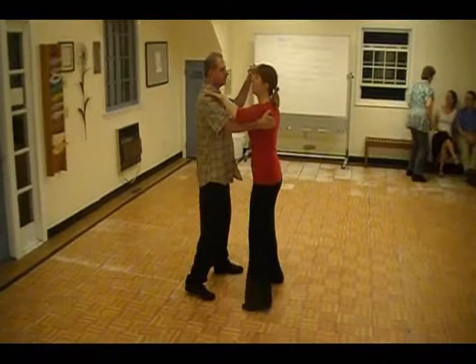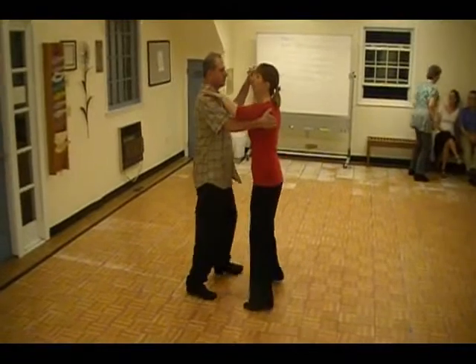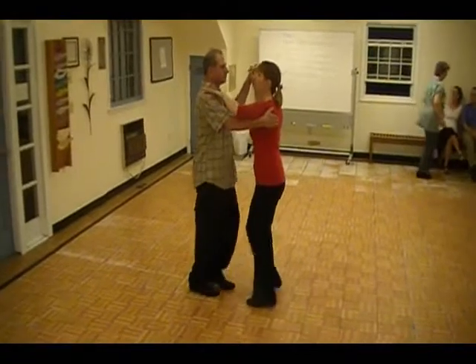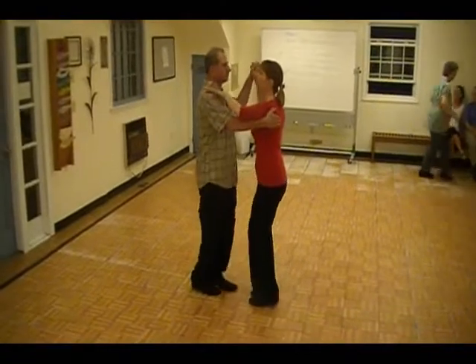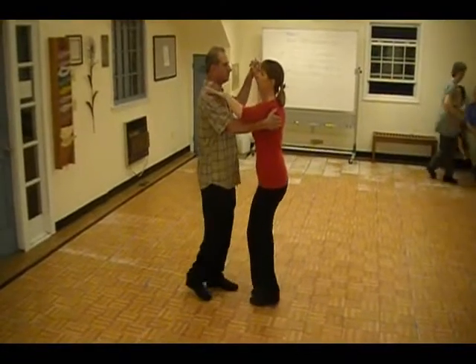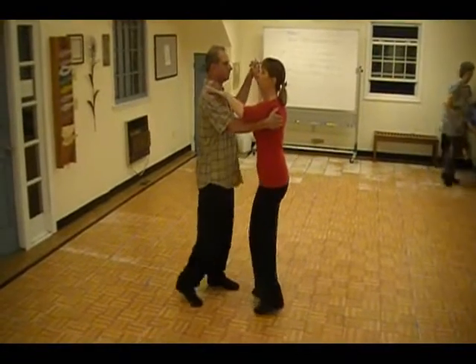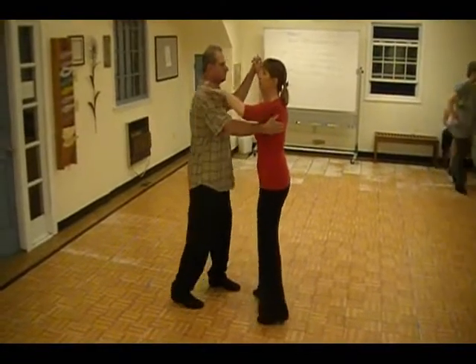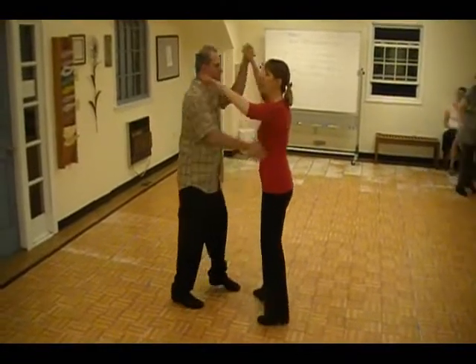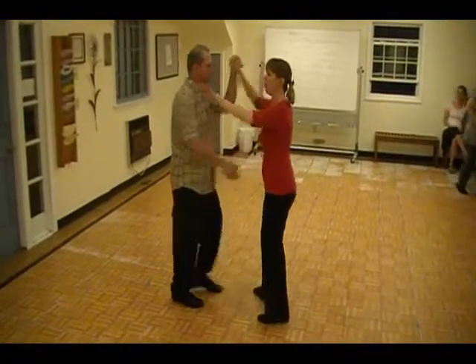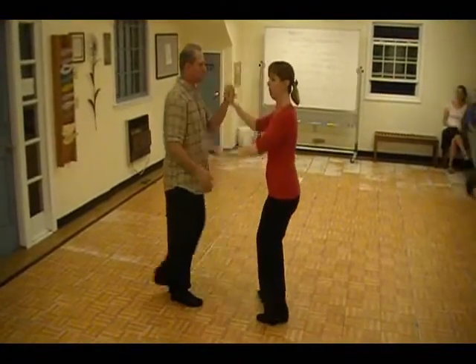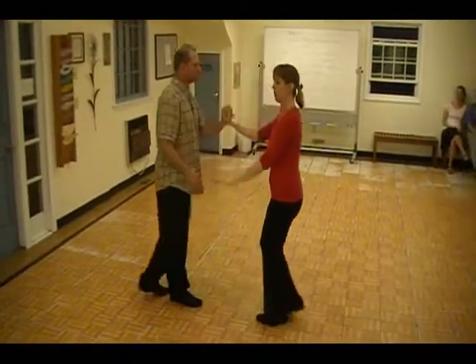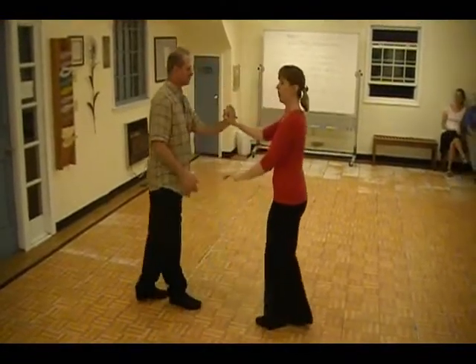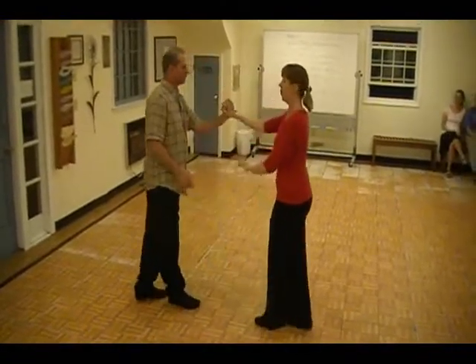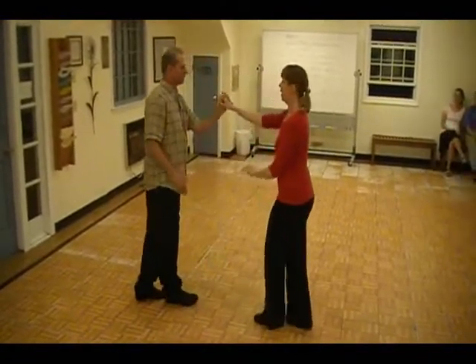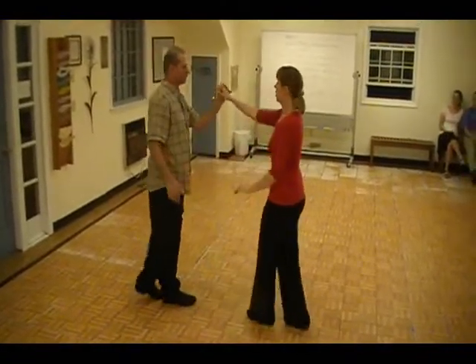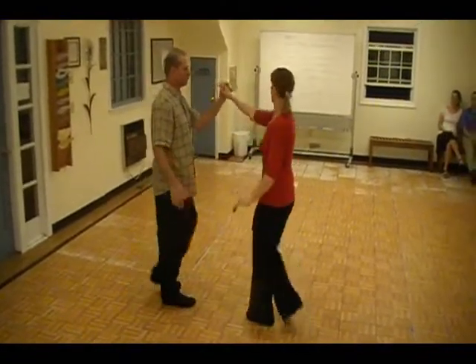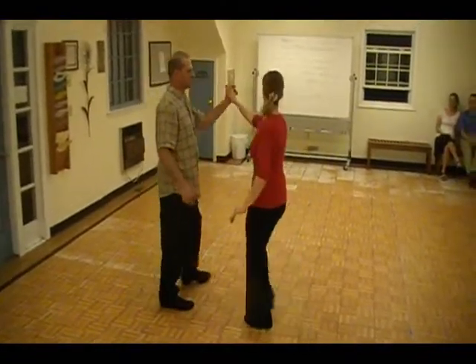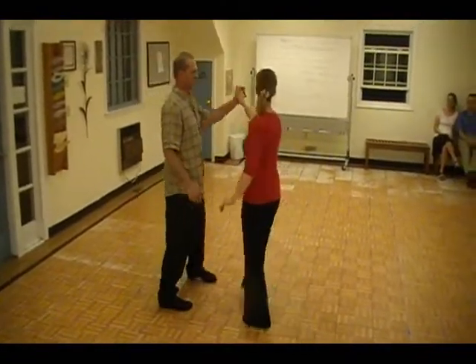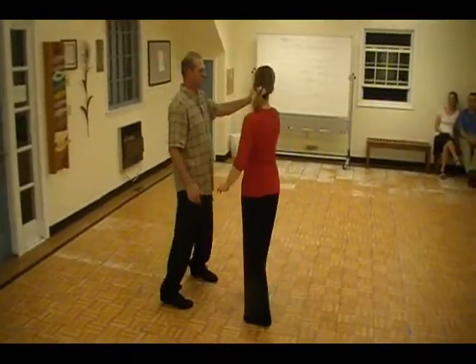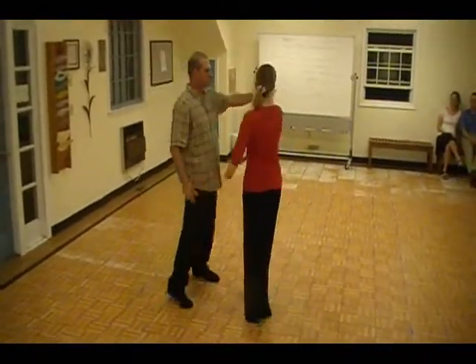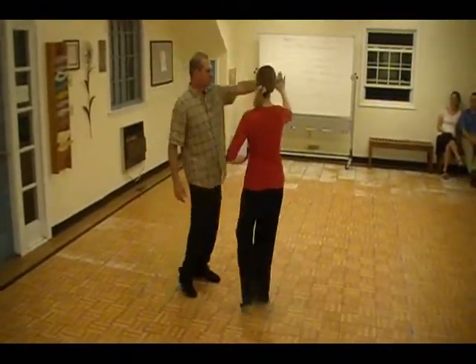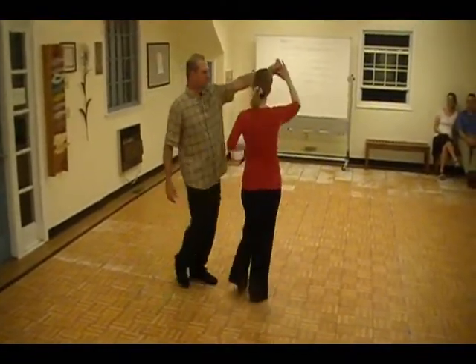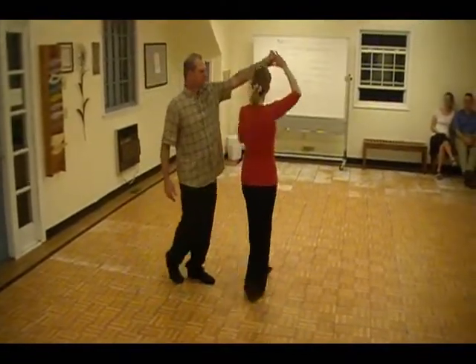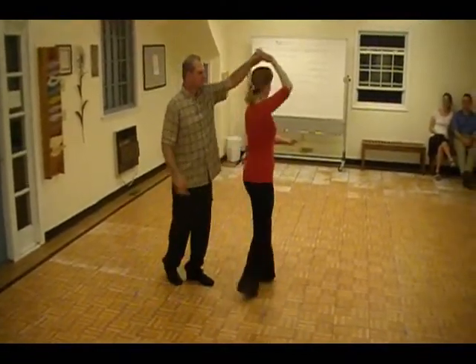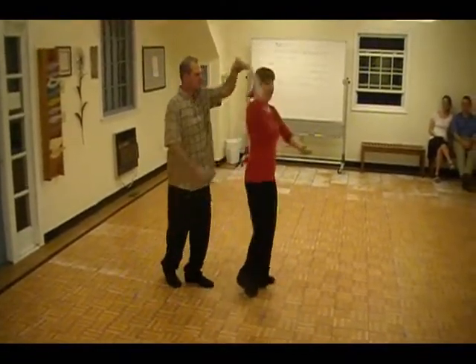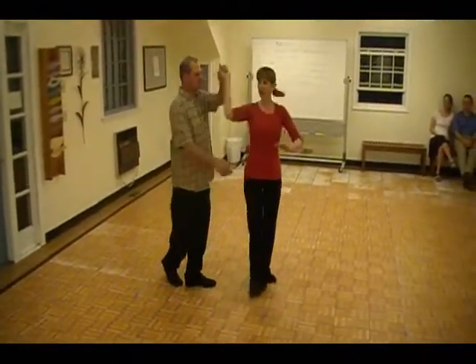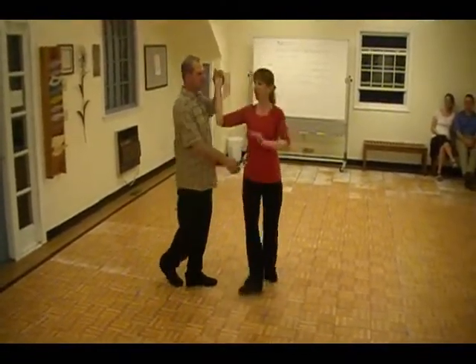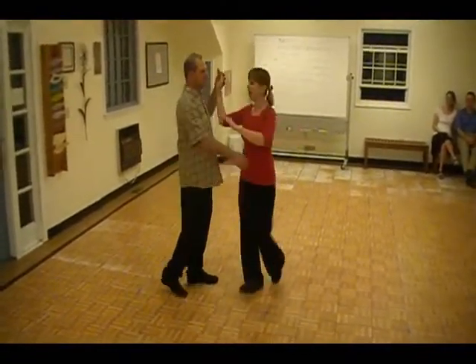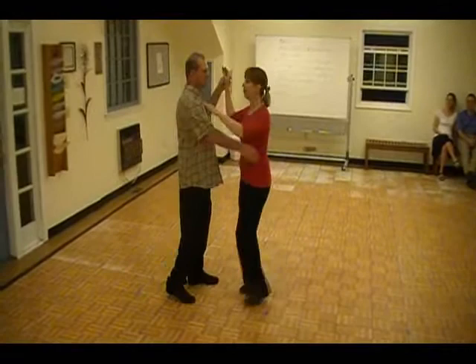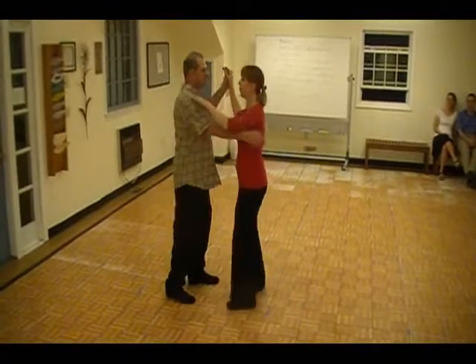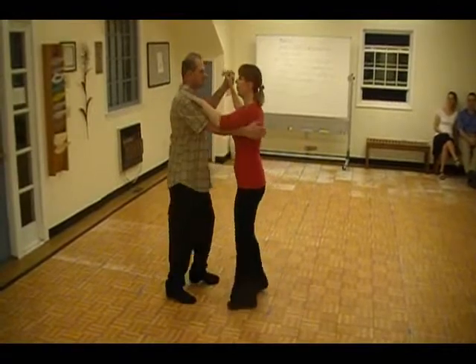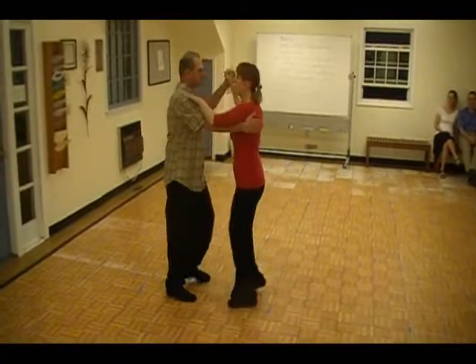Quick, quick, two. Quick, quick, three. Quick, quick, four.